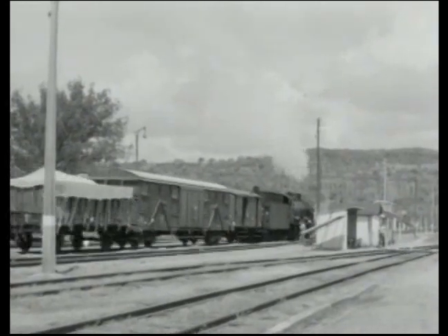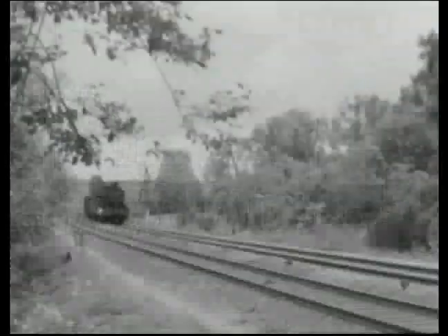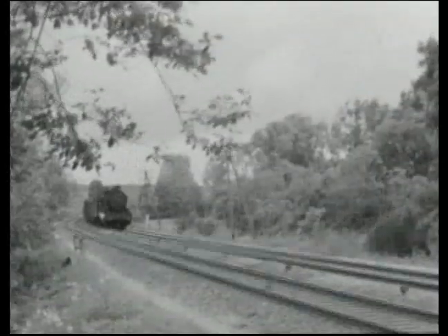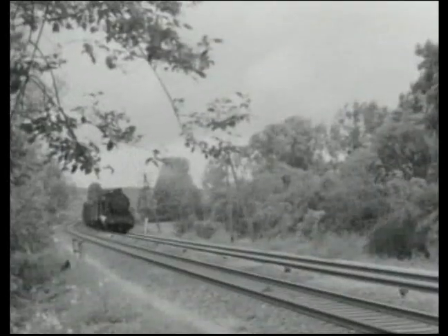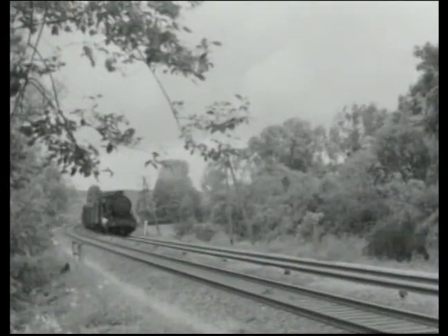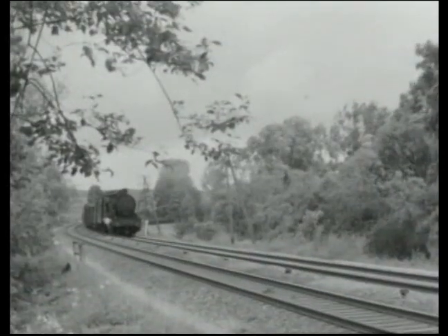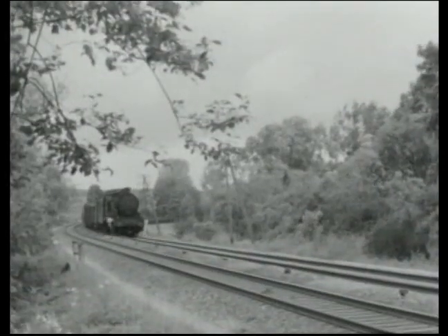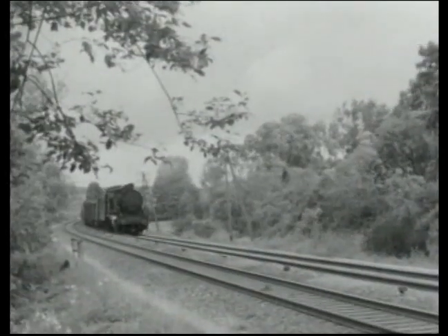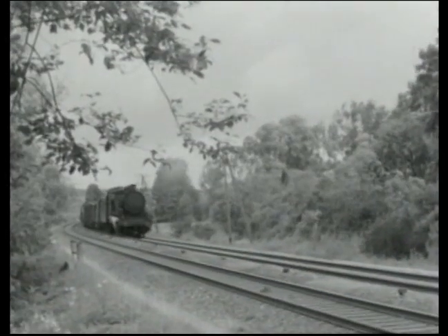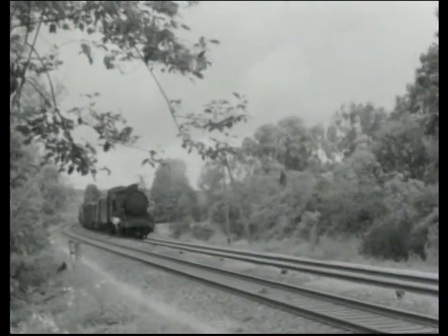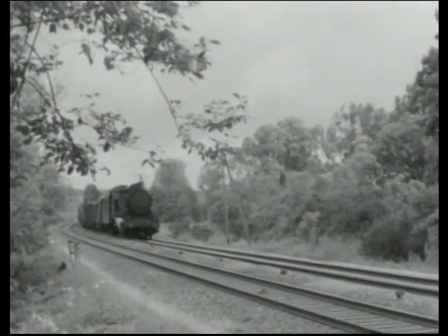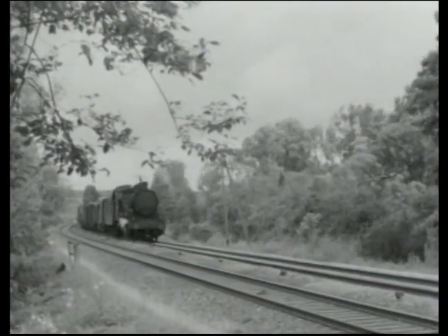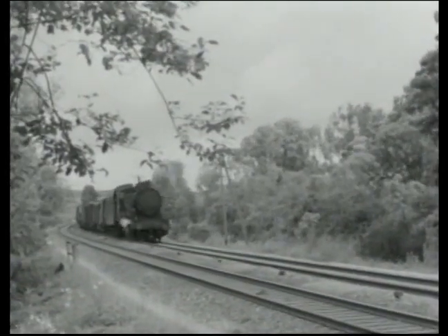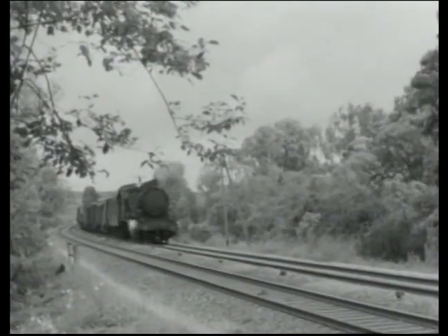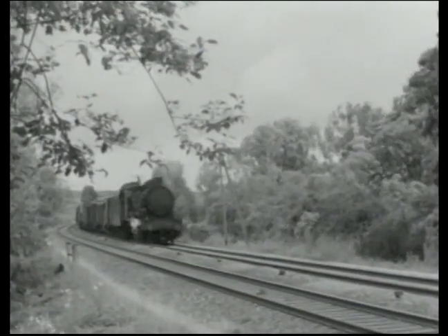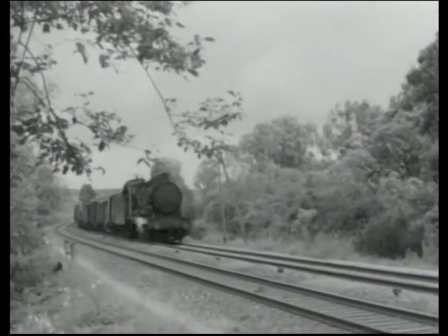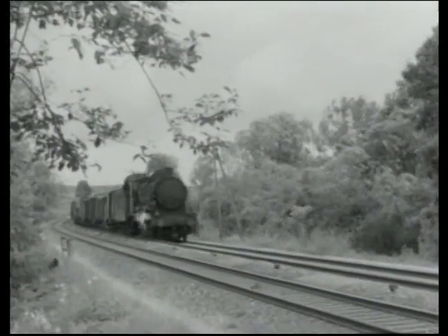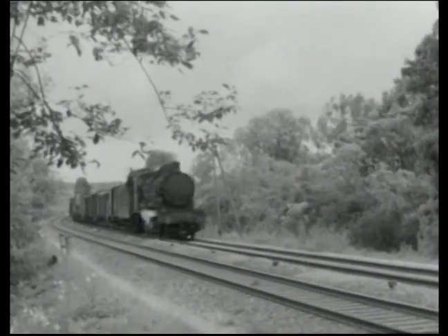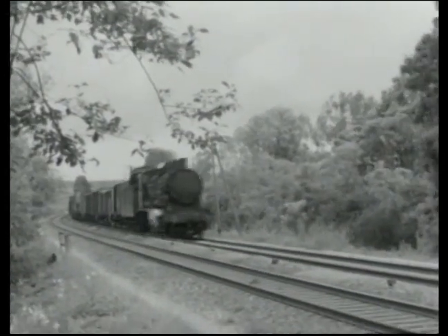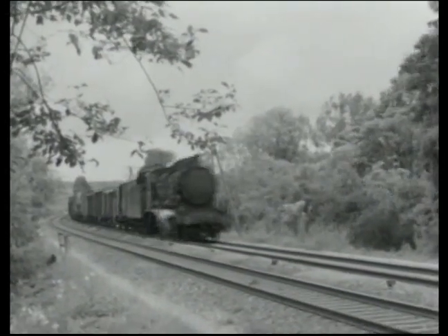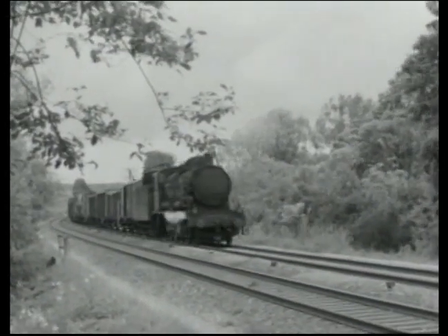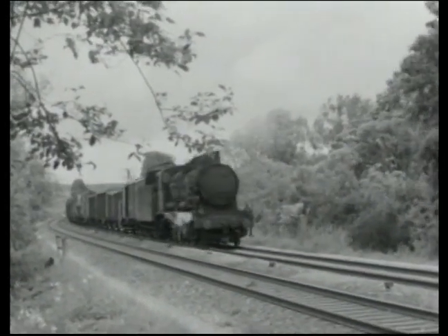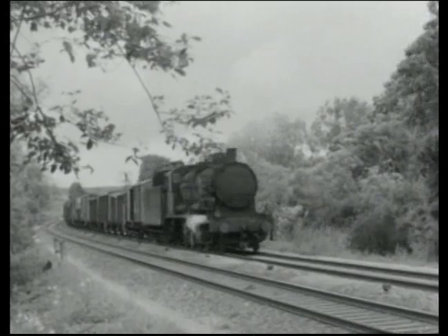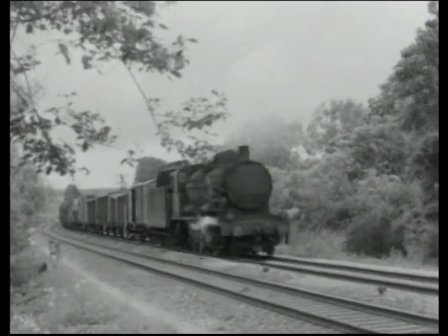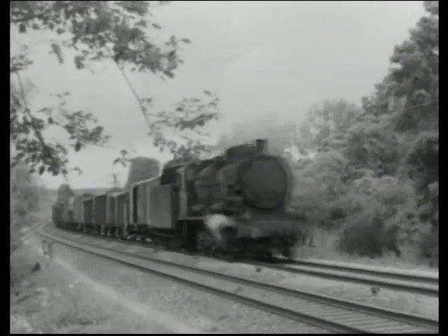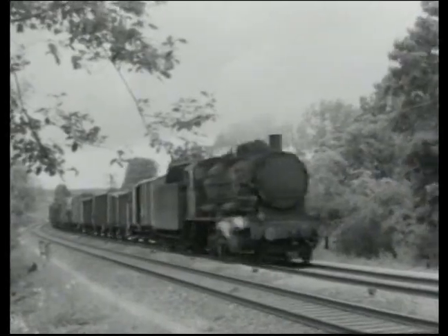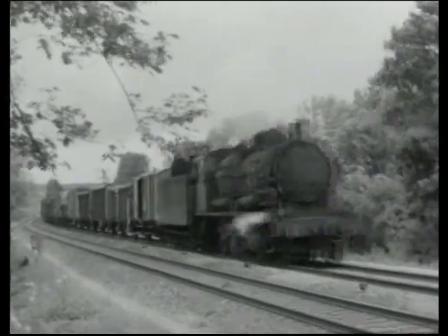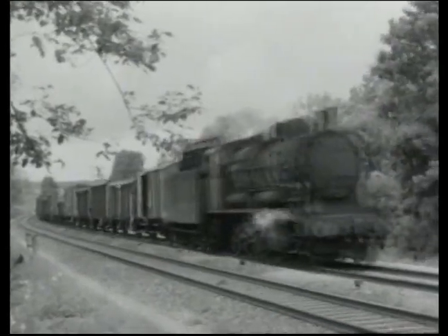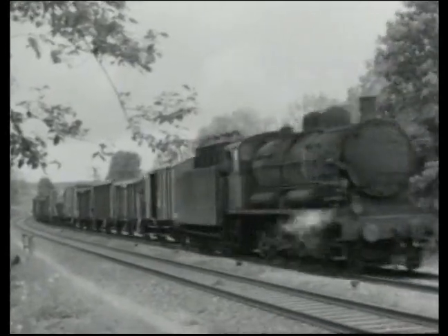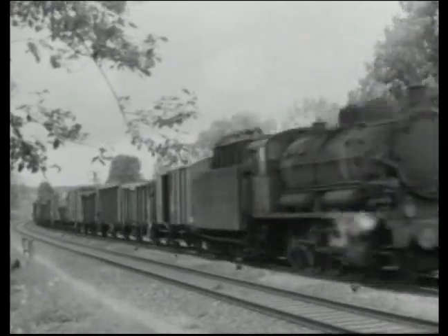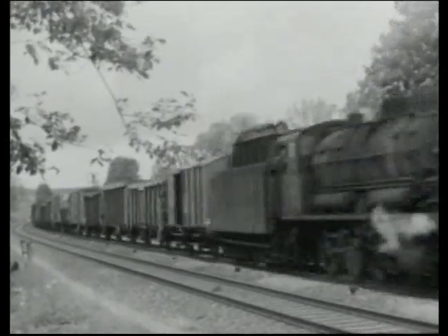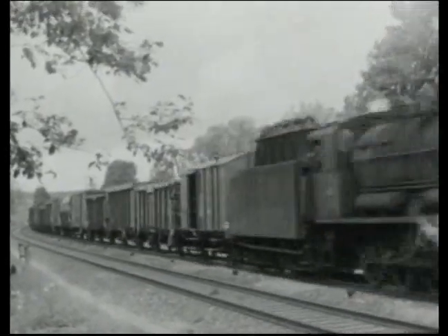They could be seen on practically all the main lines of the Est network: Paris-Charleville, Paris-Strasbourg, Paris-Bâle.